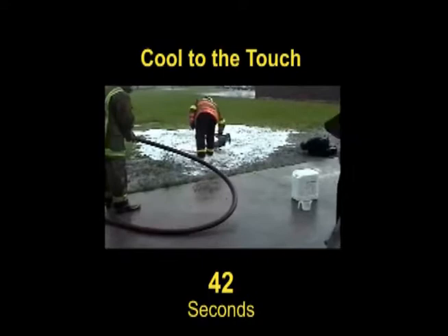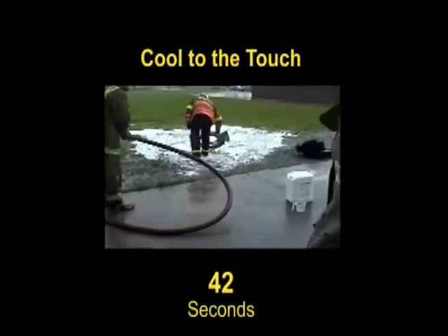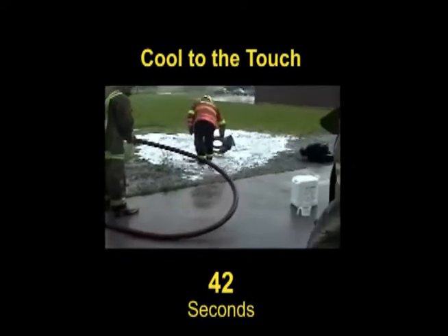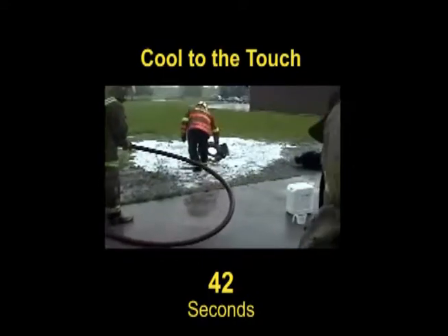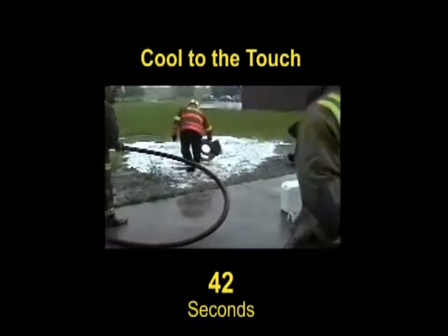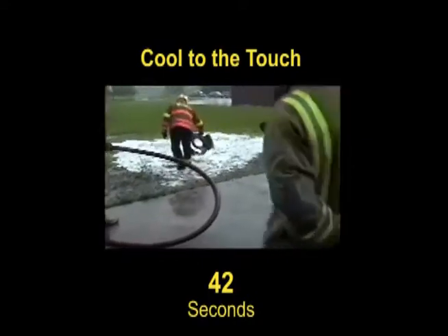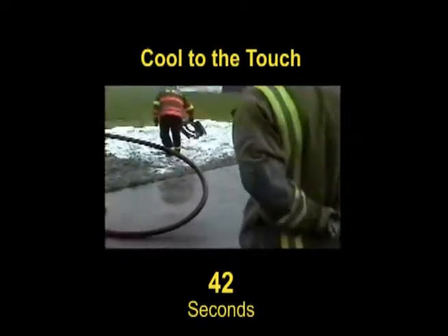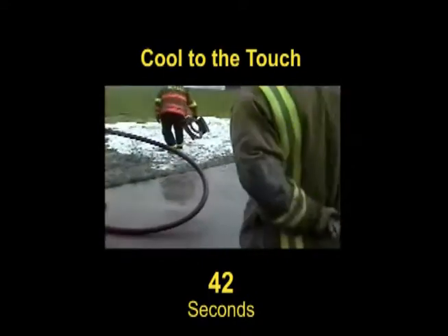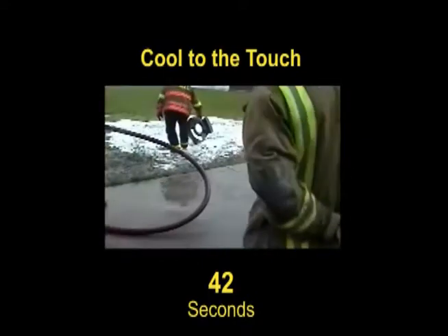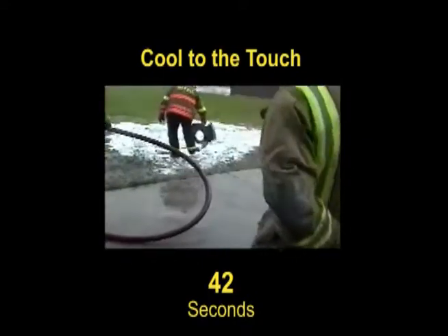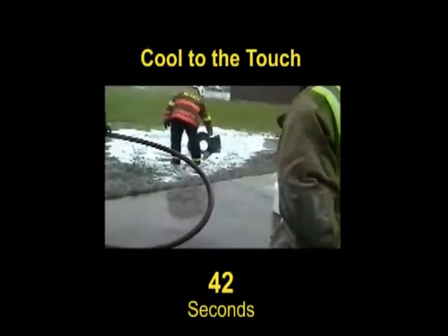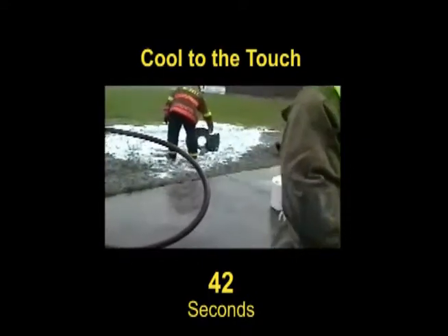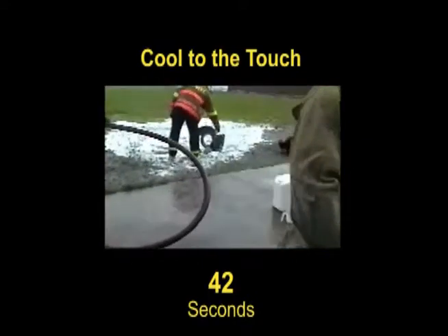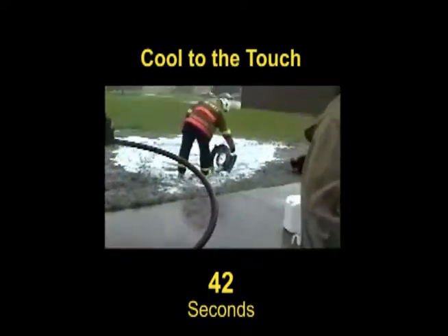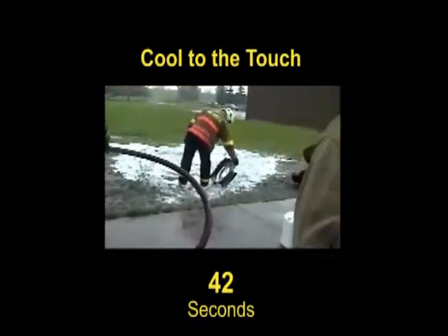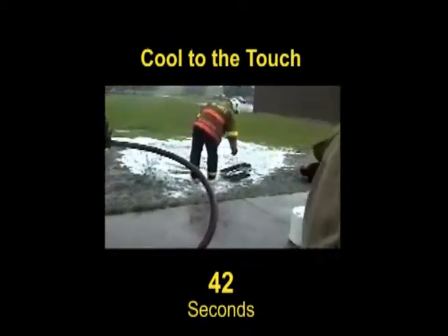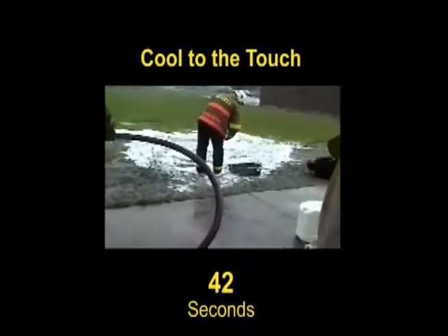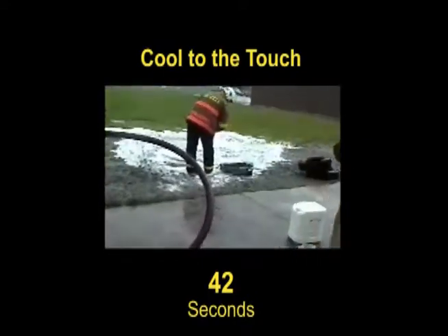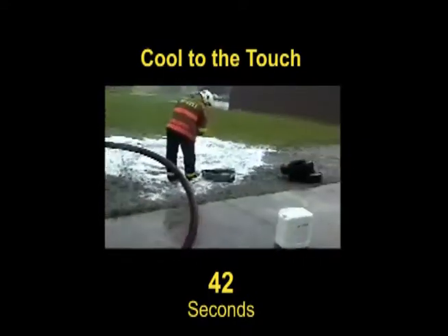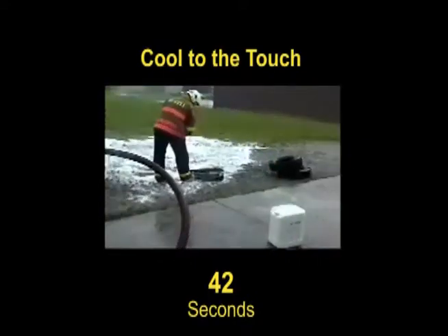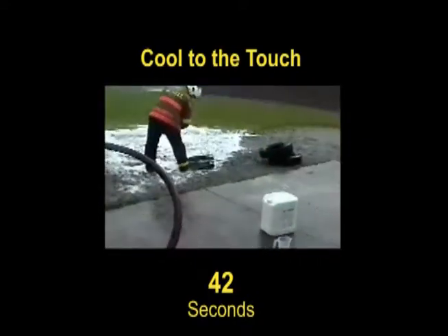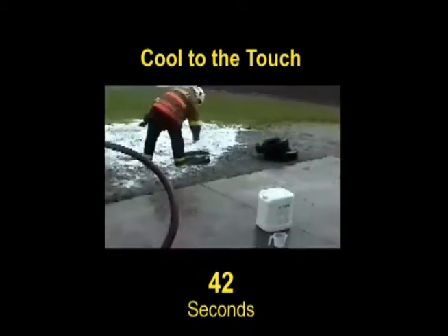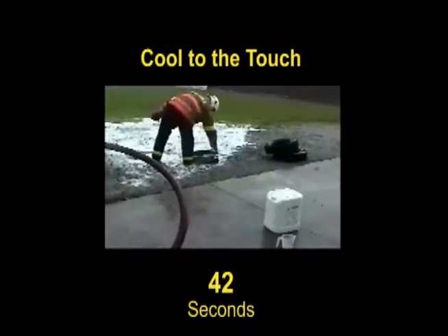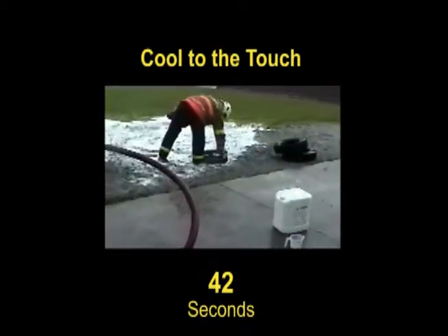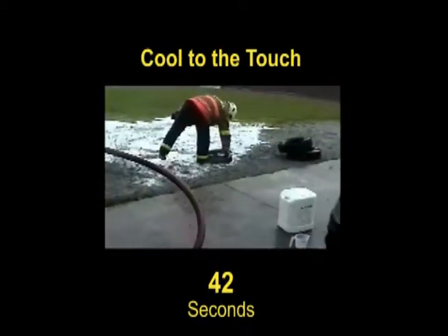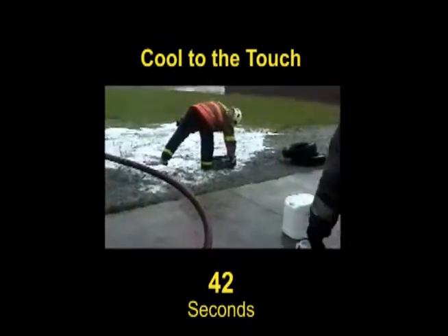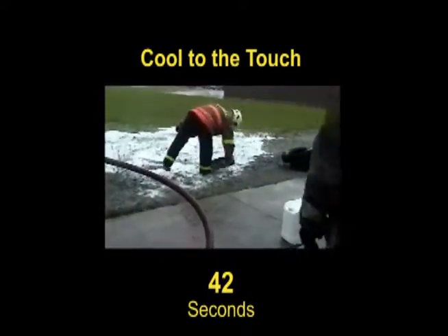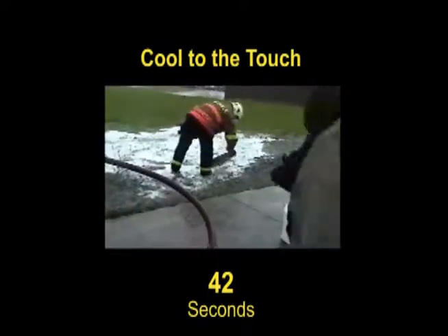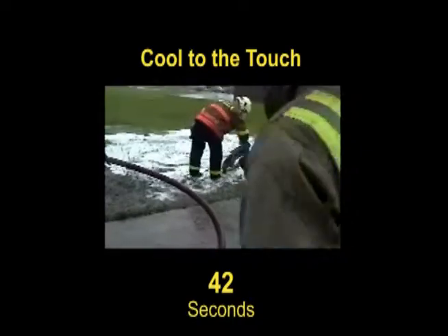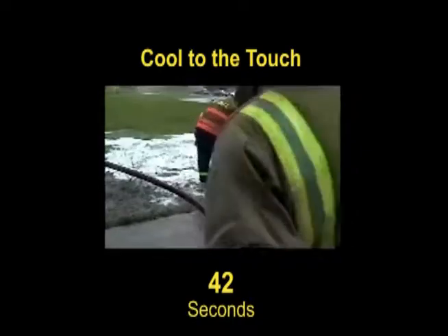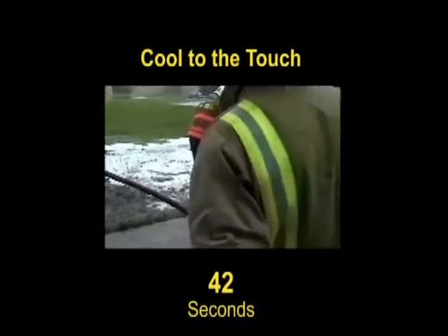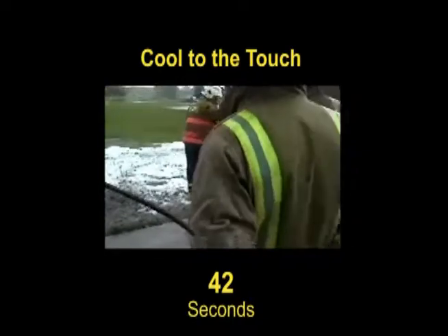In only 42 seconds, the firefighter was able to remove his gloves and pick up the casting.